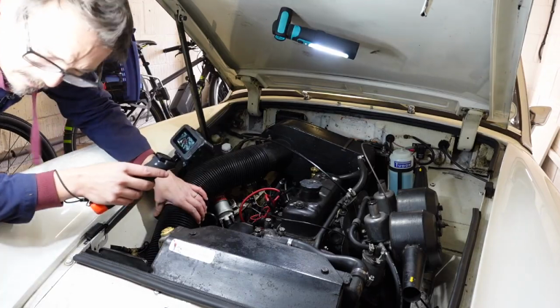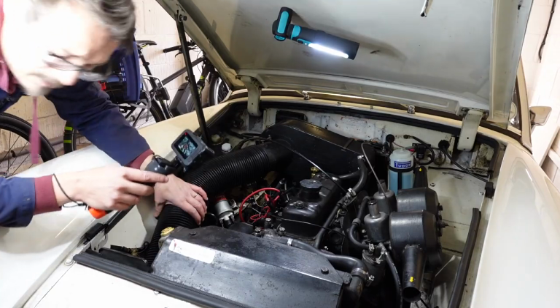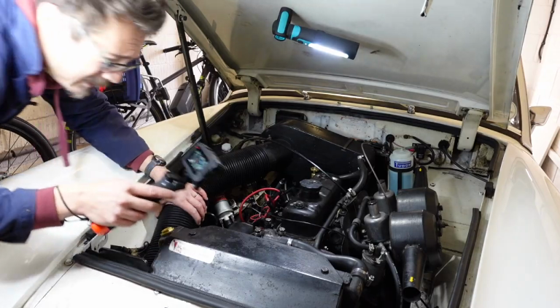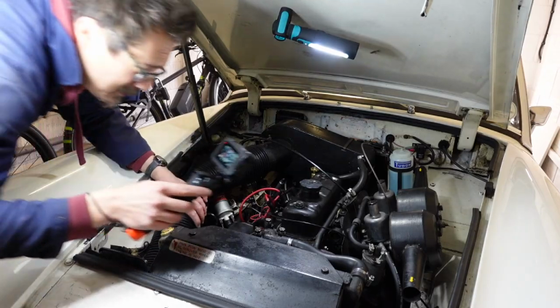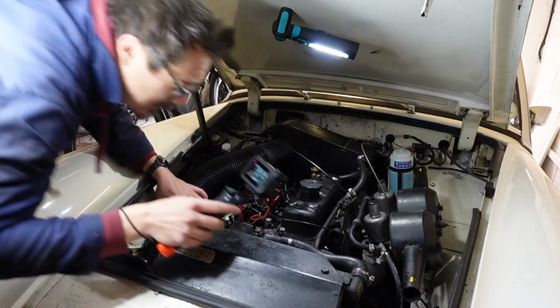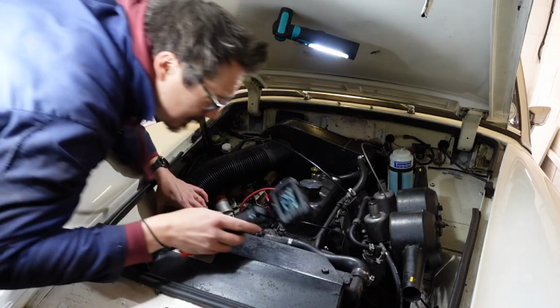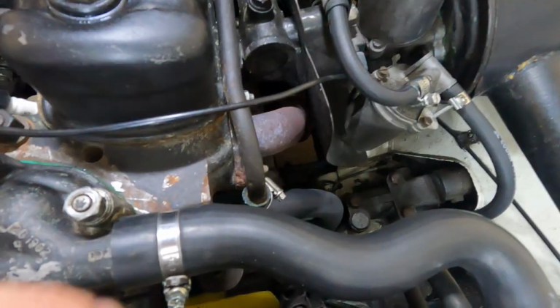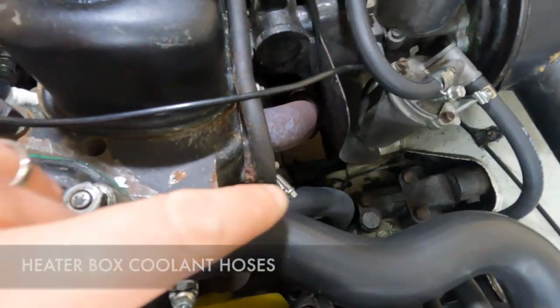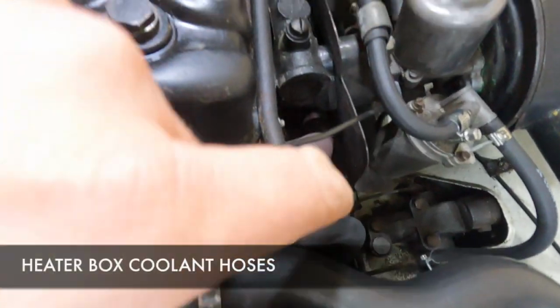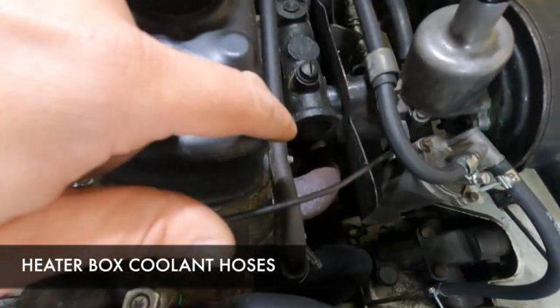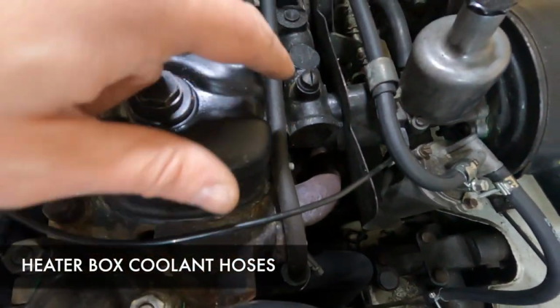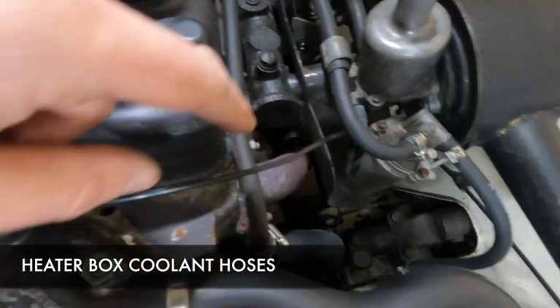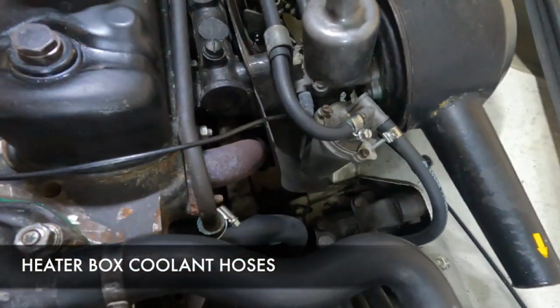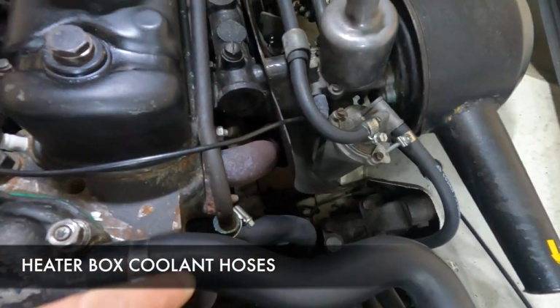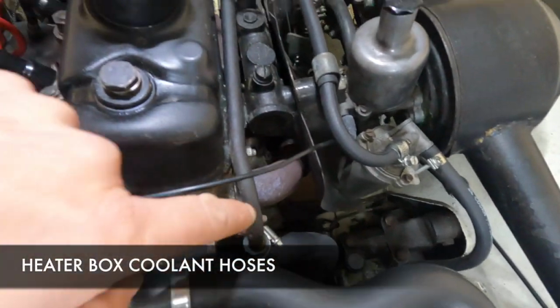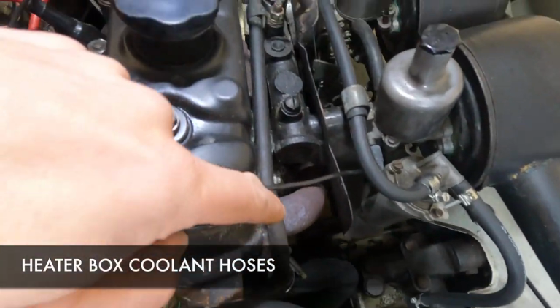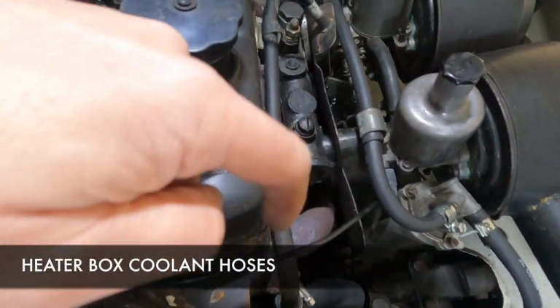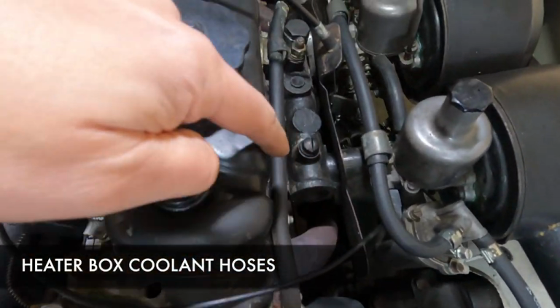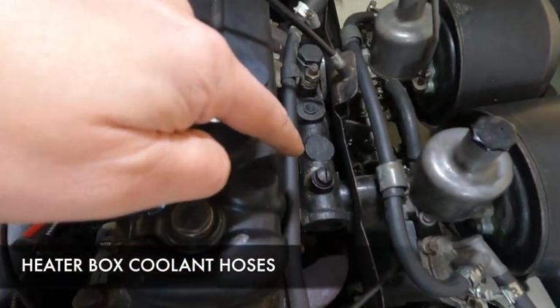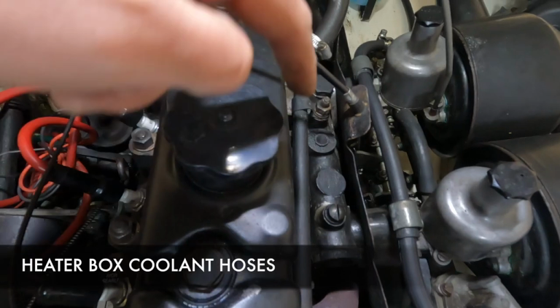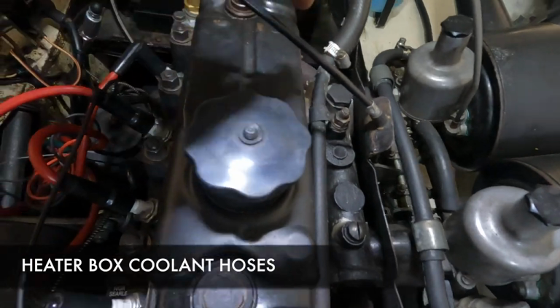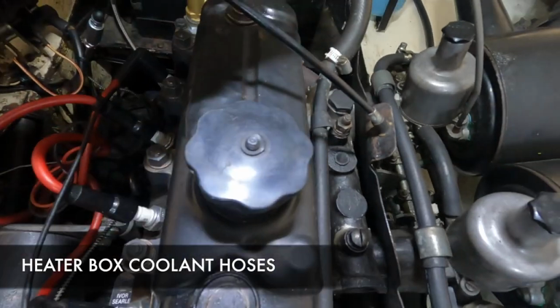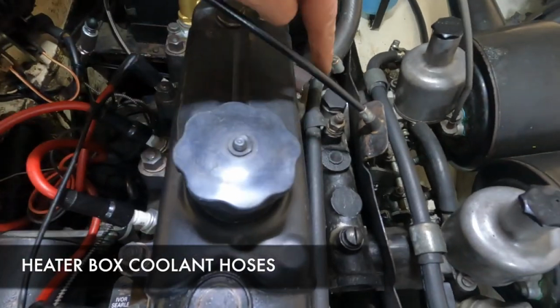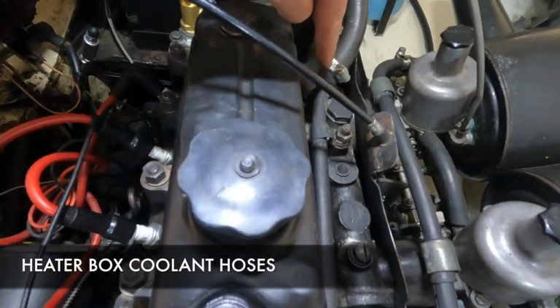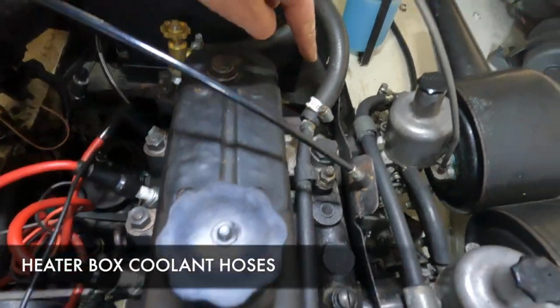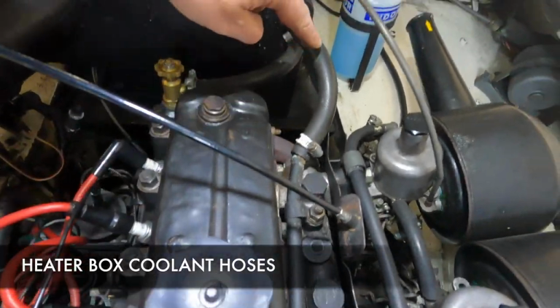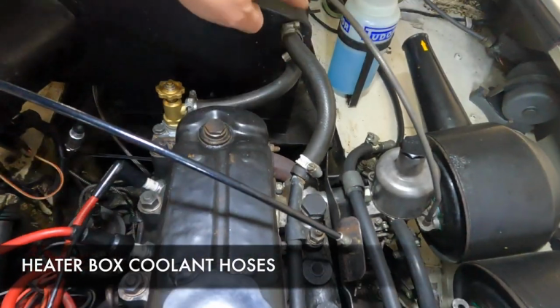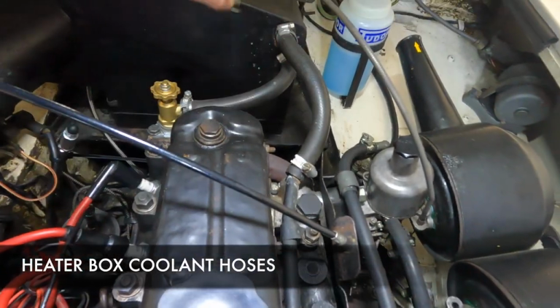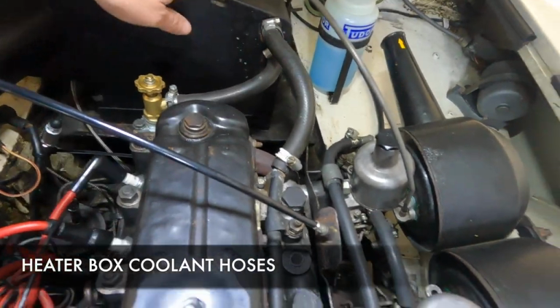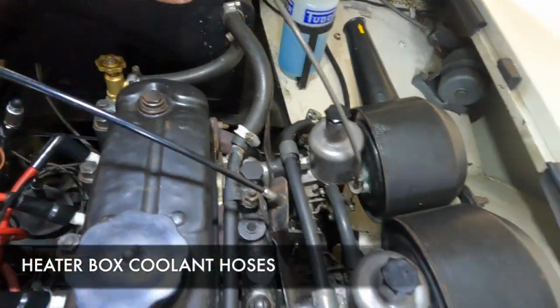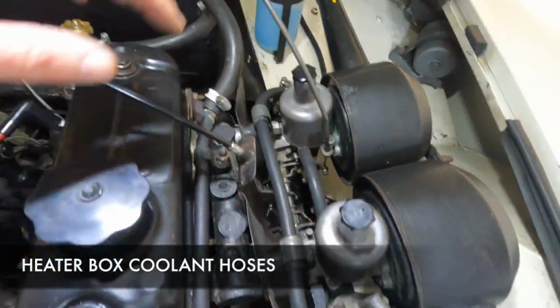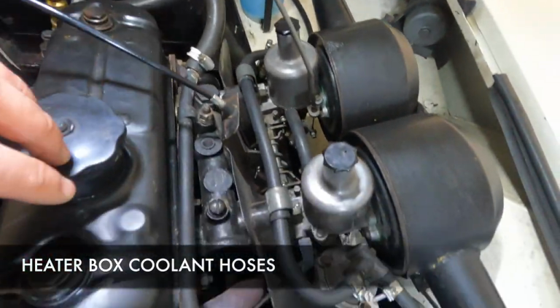This pipe here is connected to the coolant system and helps feed into your heater matrix.